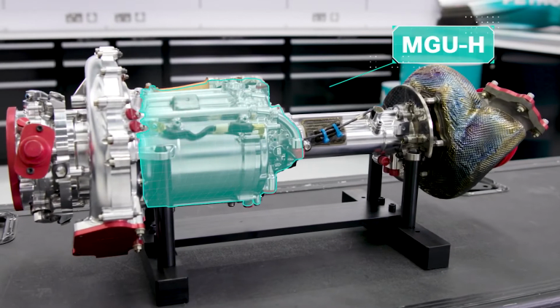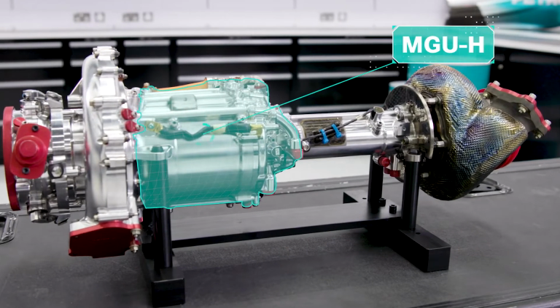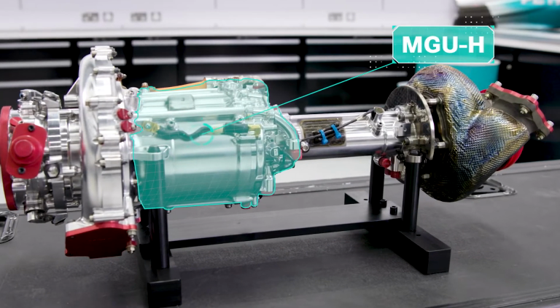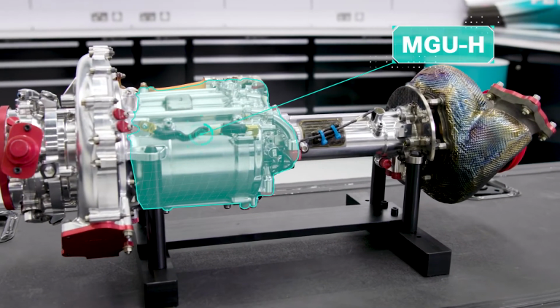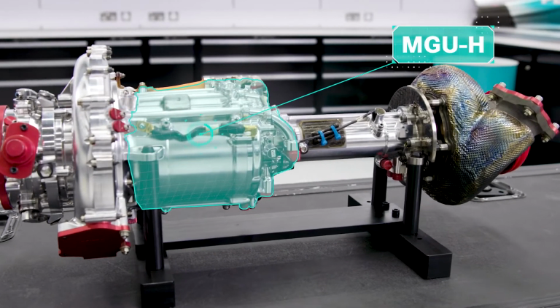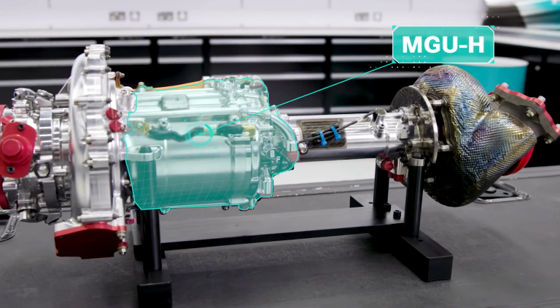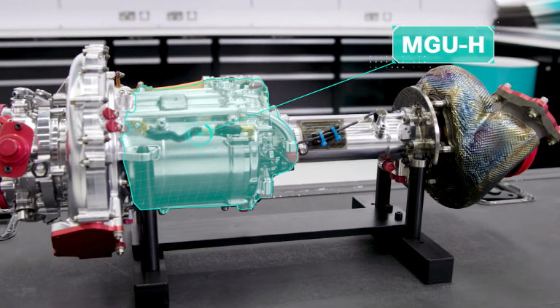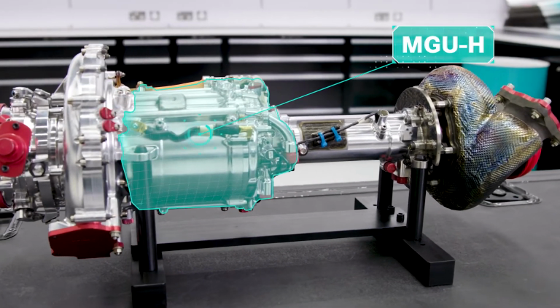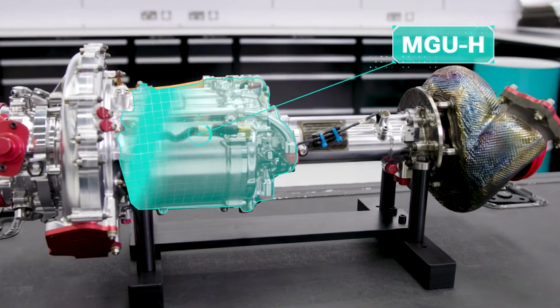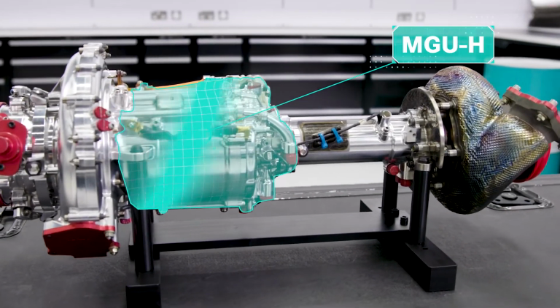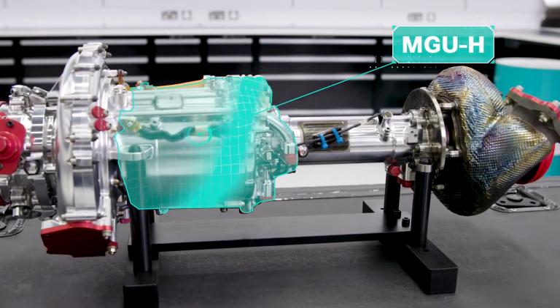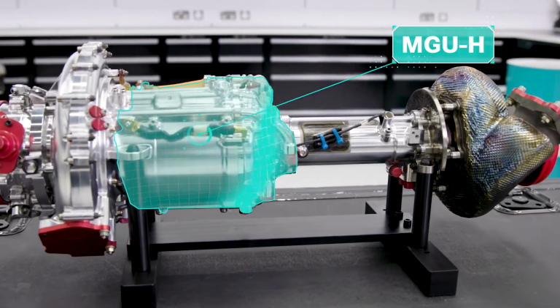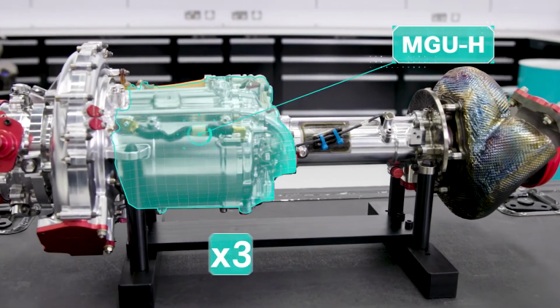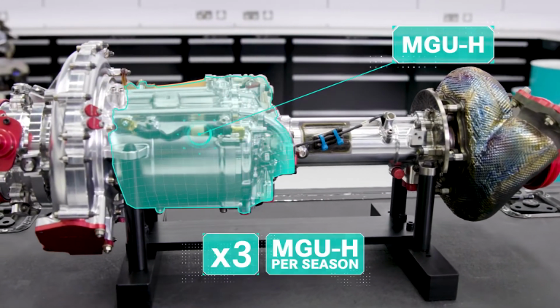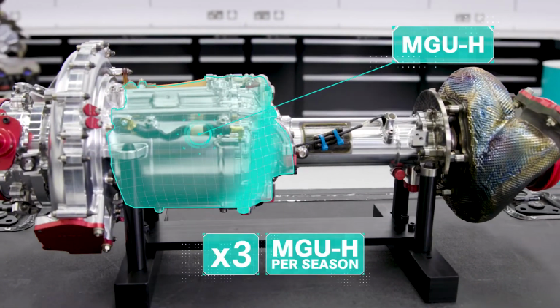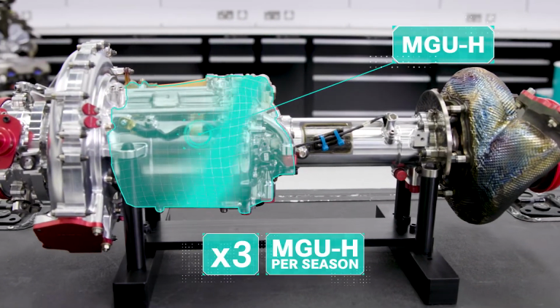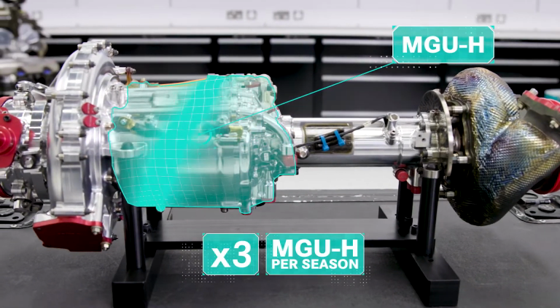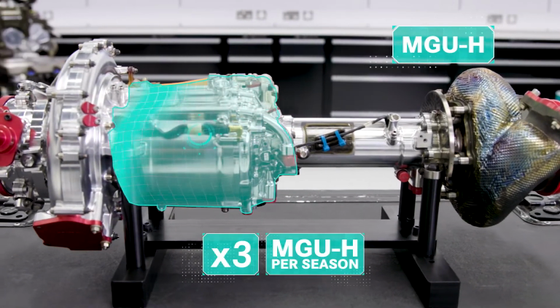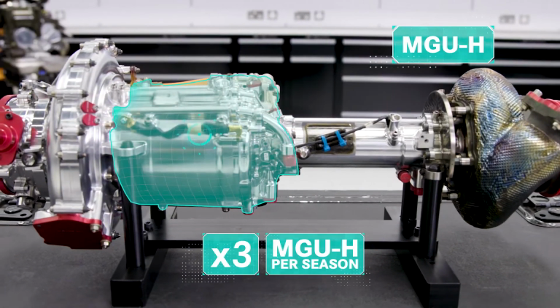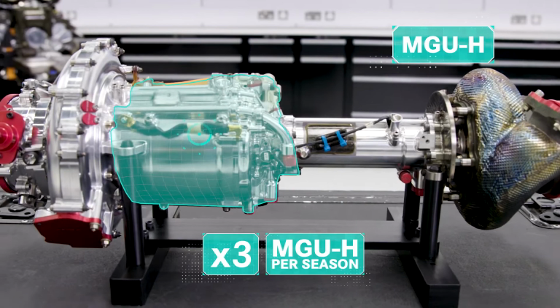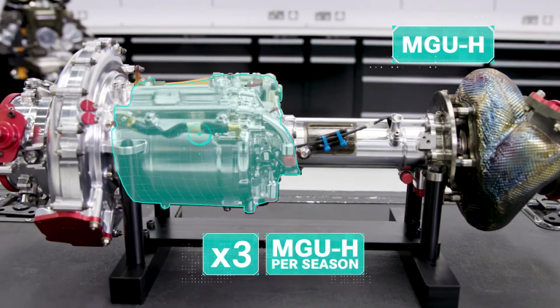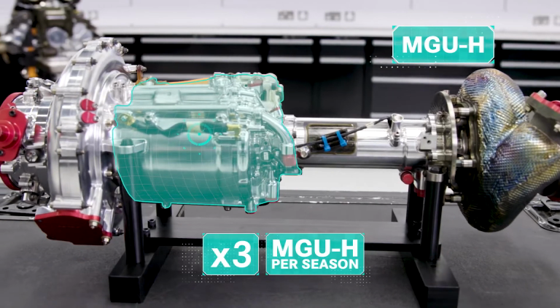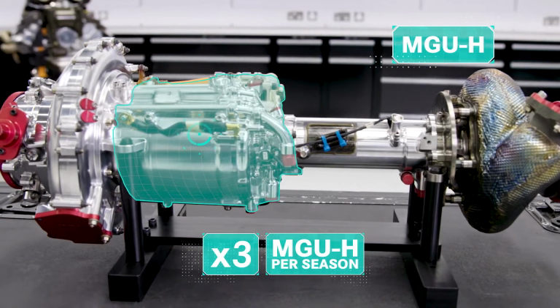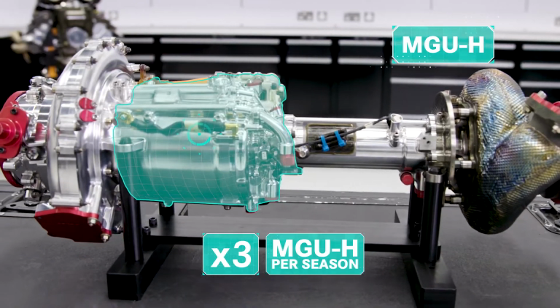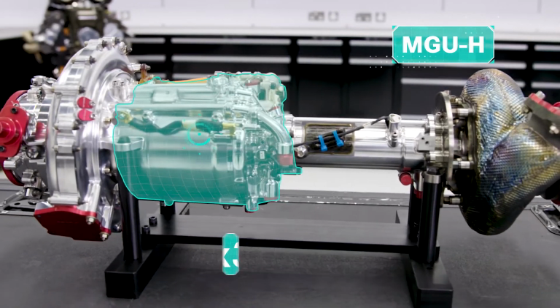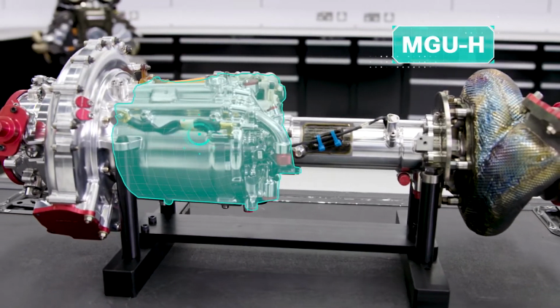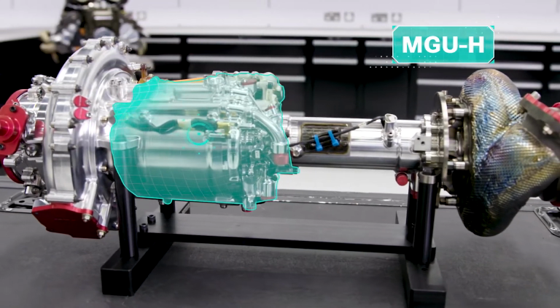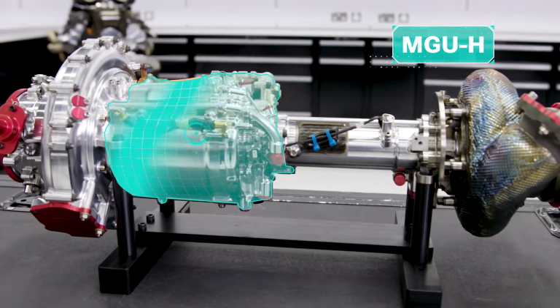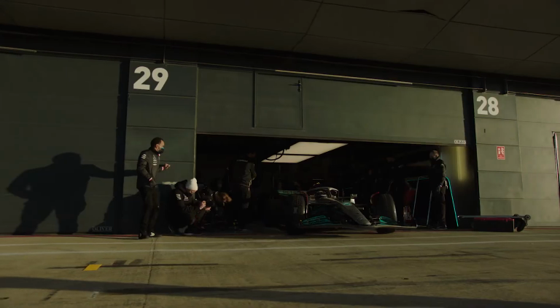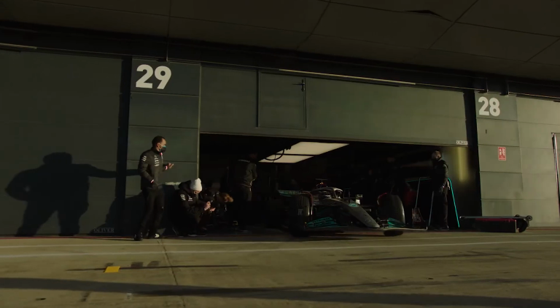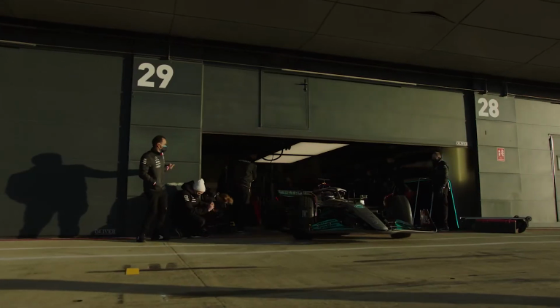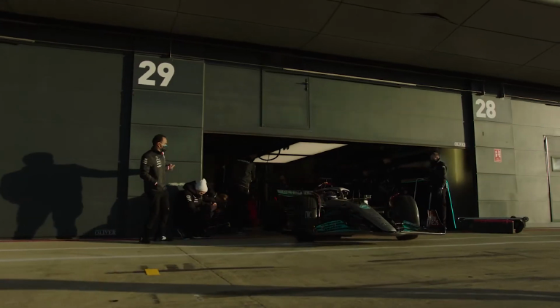The drivers are allowed three MGU-Hs a season. And as with other PU elements, if they need to use more than that, they'll take a grid penalty.